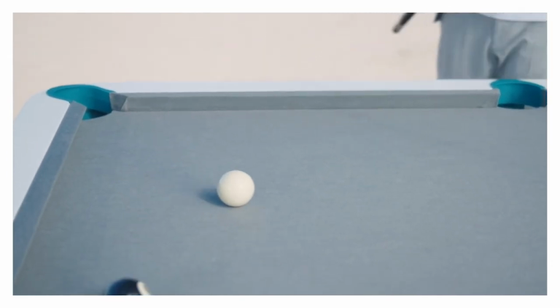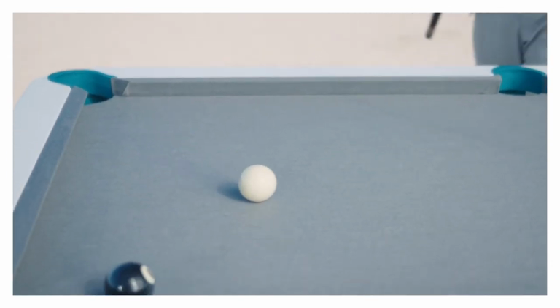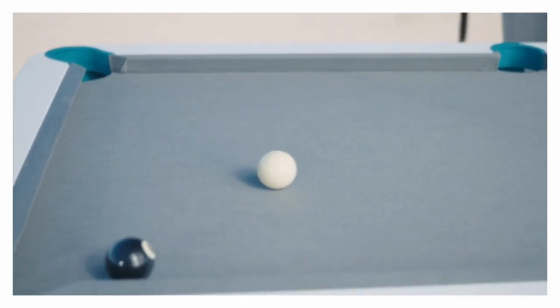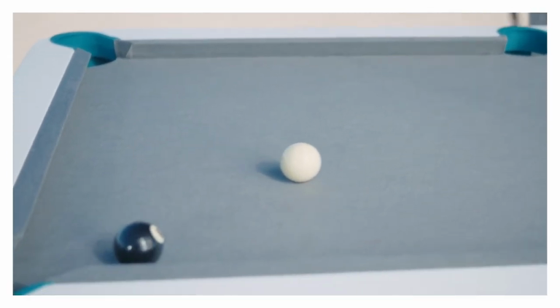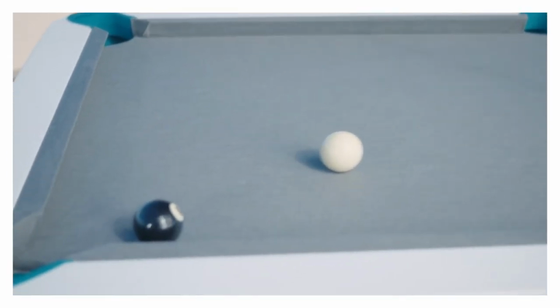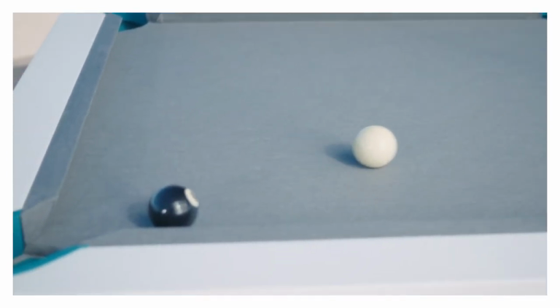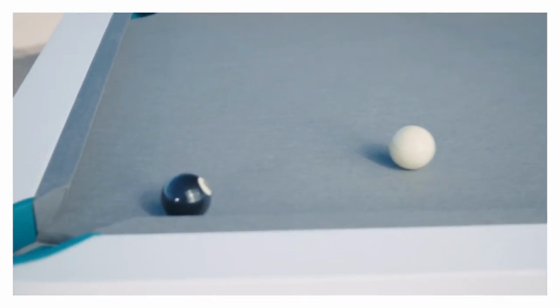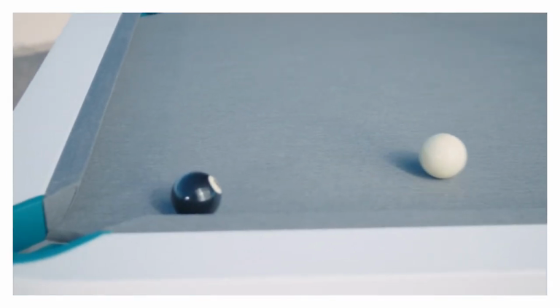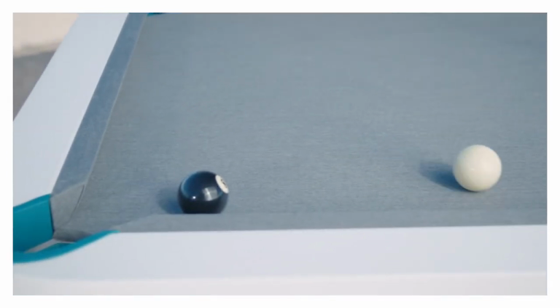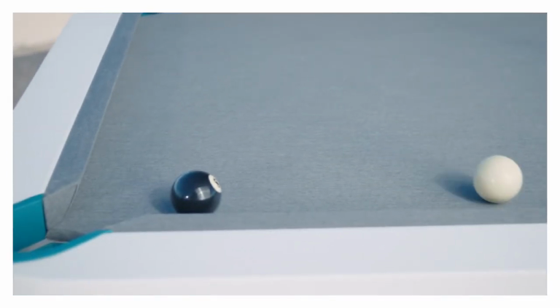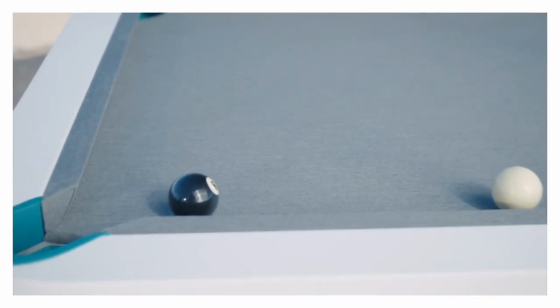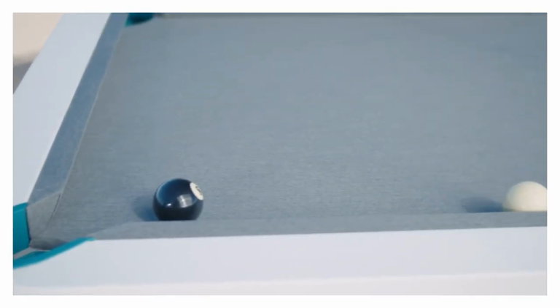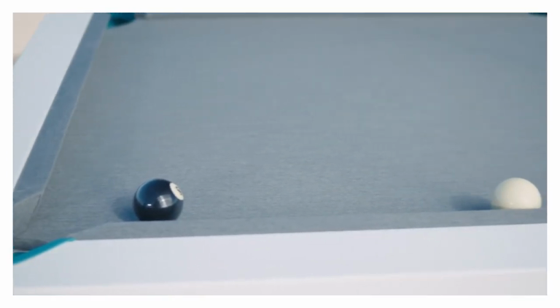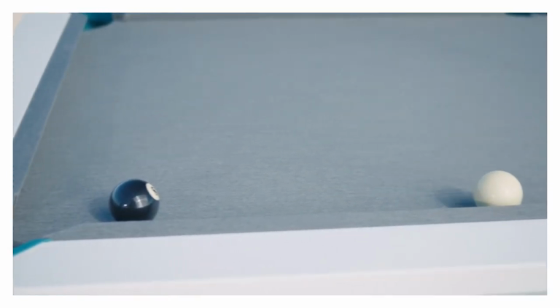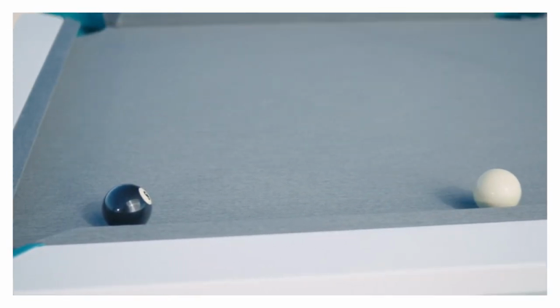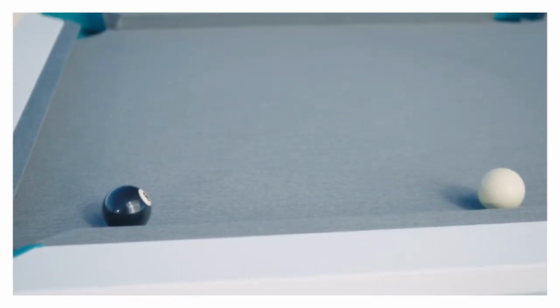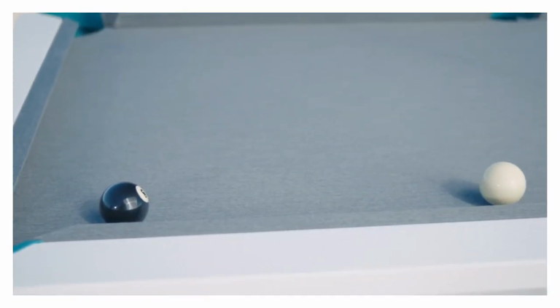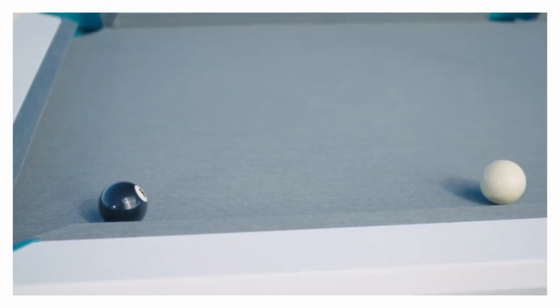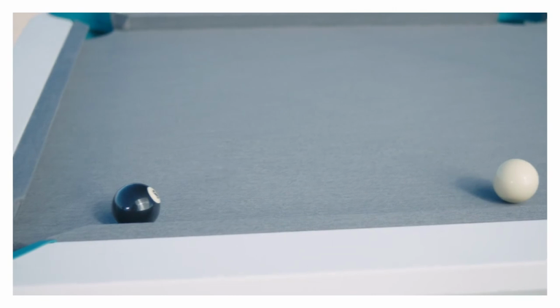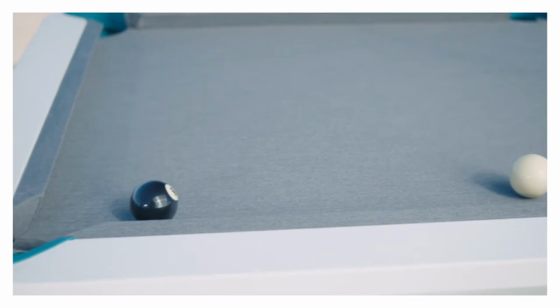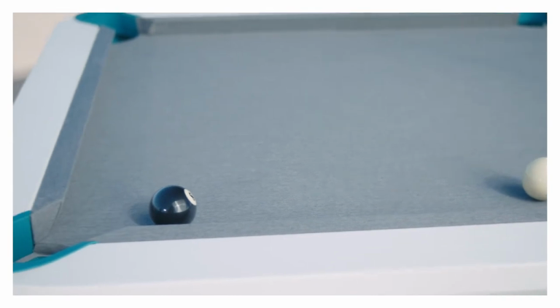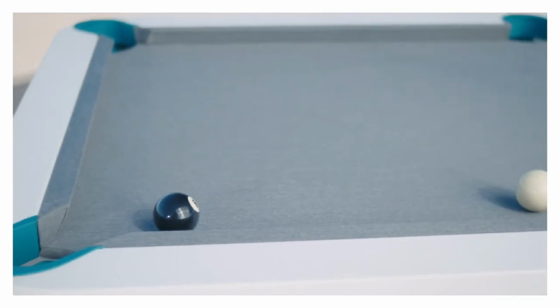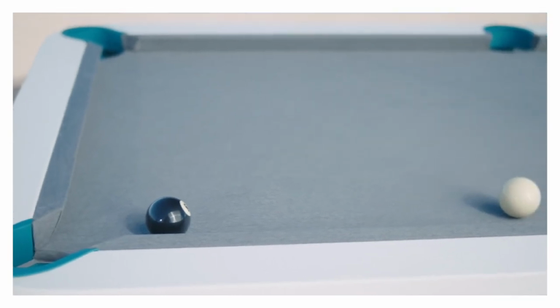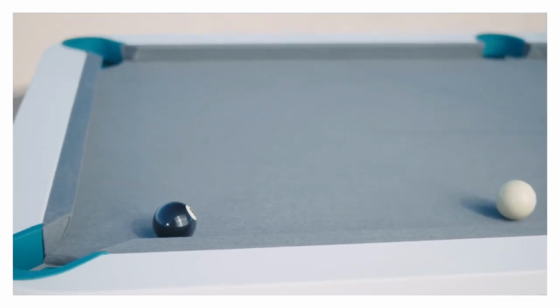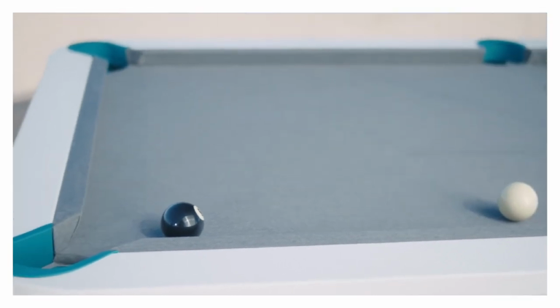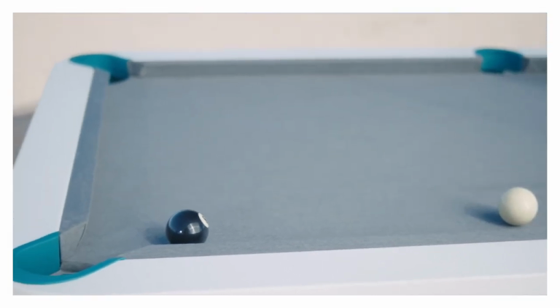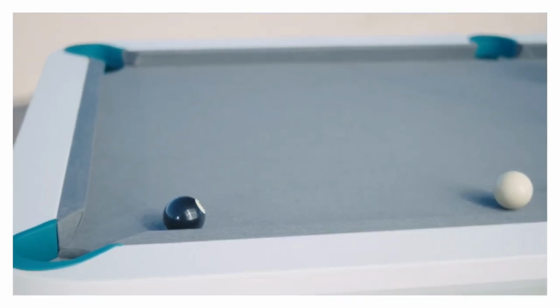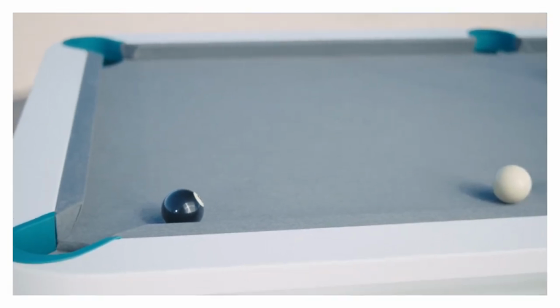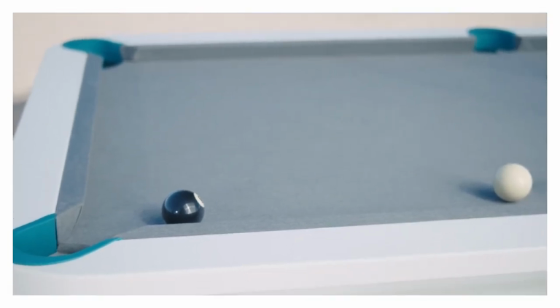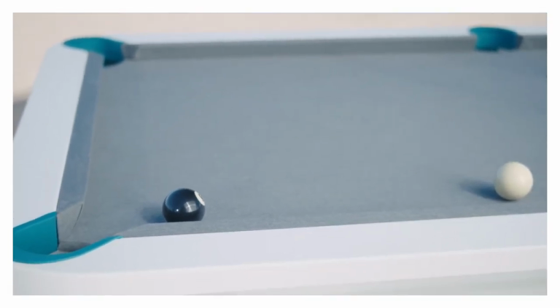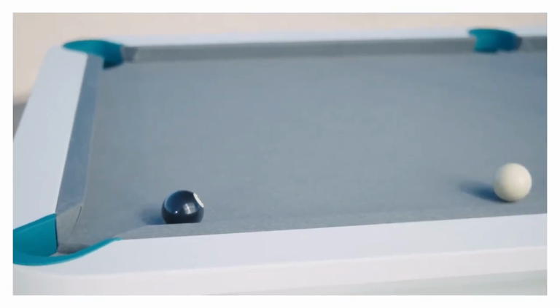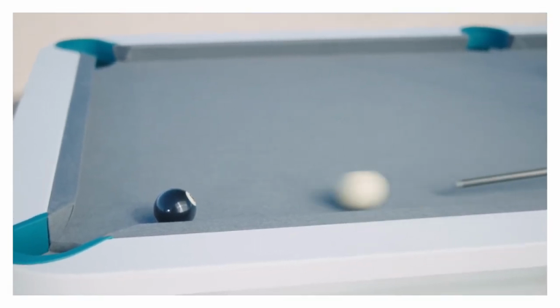And as you can see, perfect shape on the 8-ball — cannot miss the shot, and that's it.